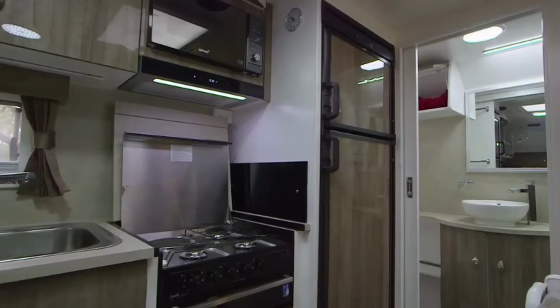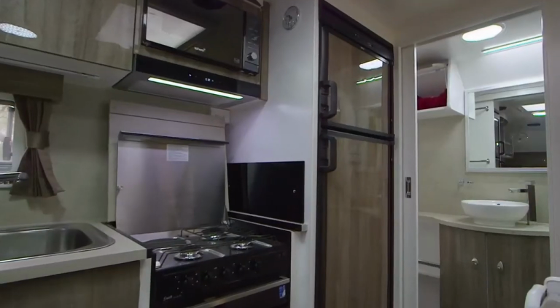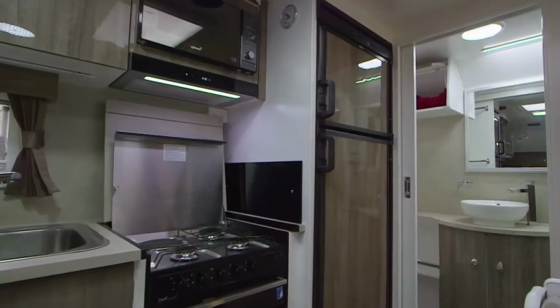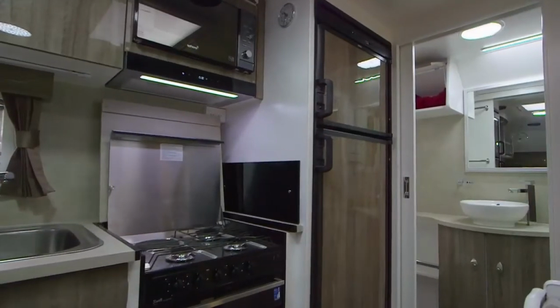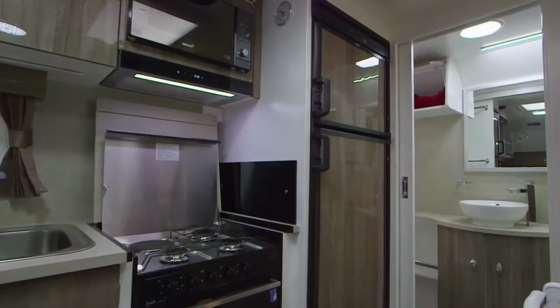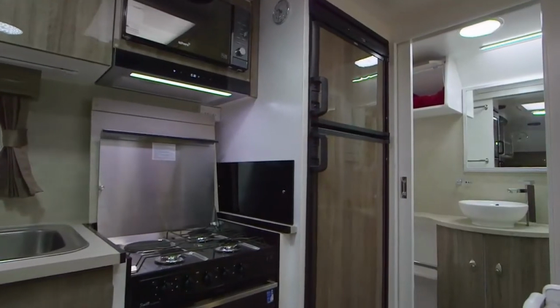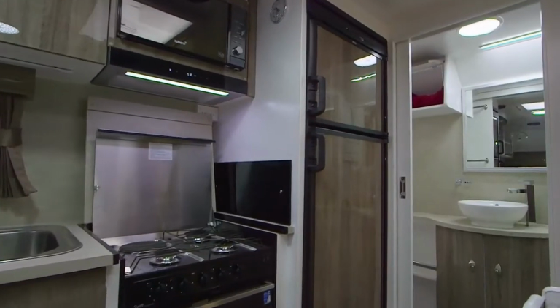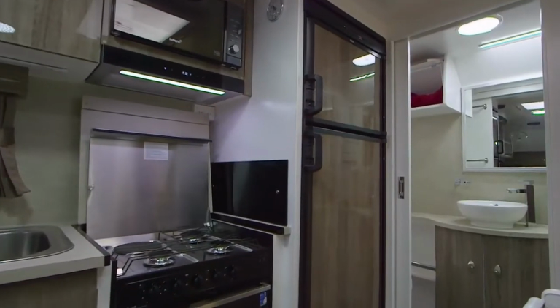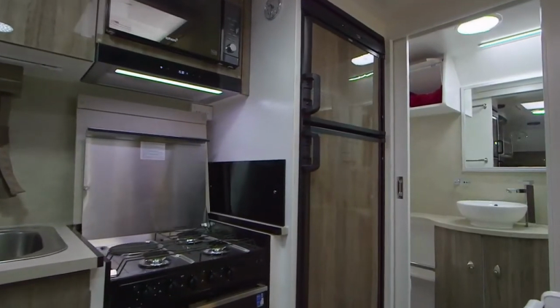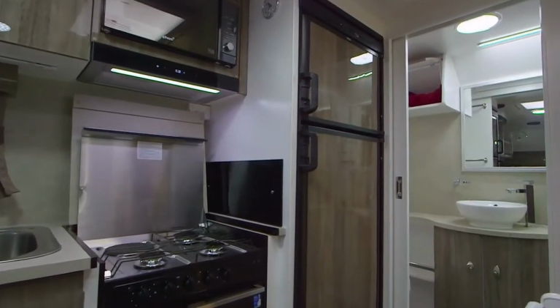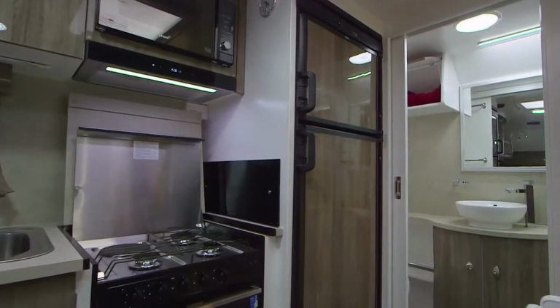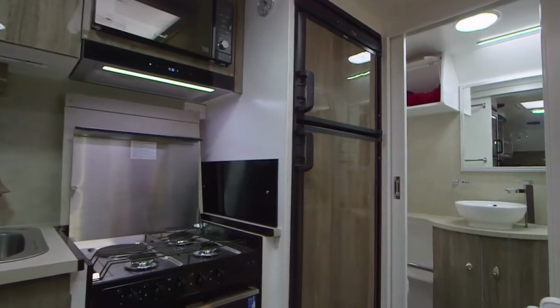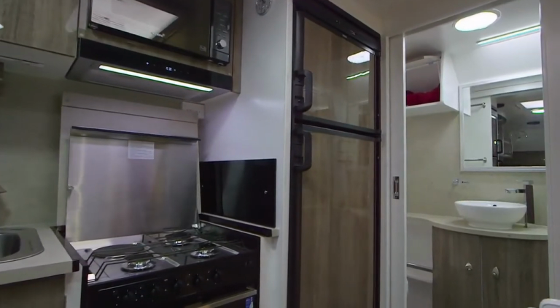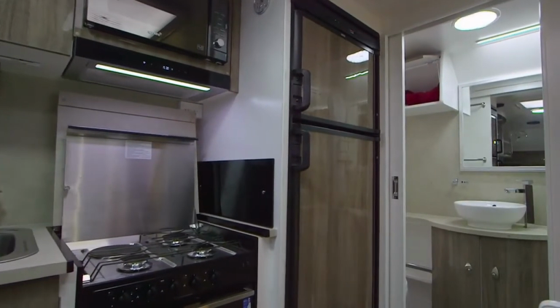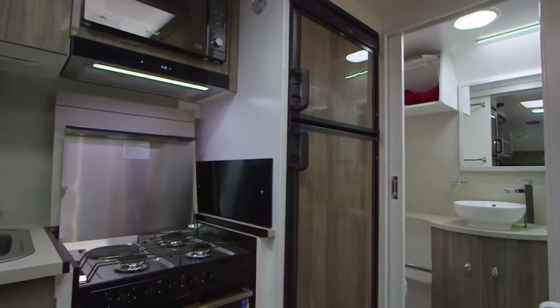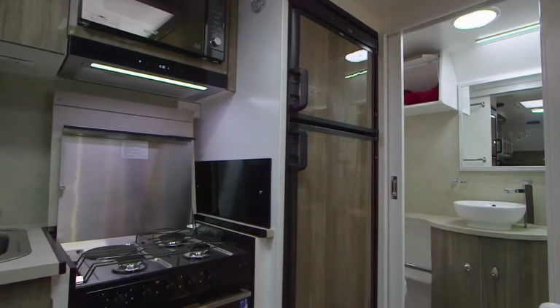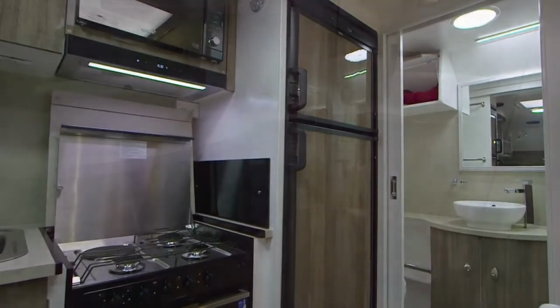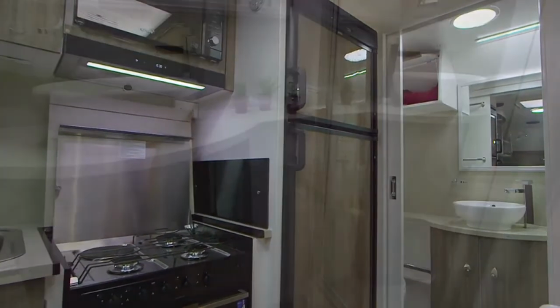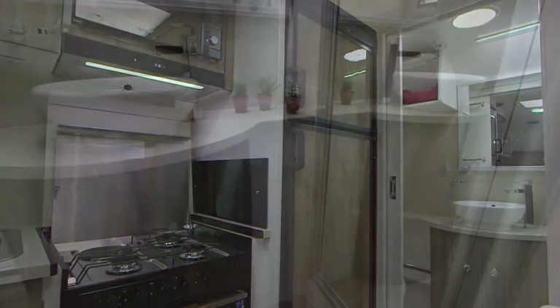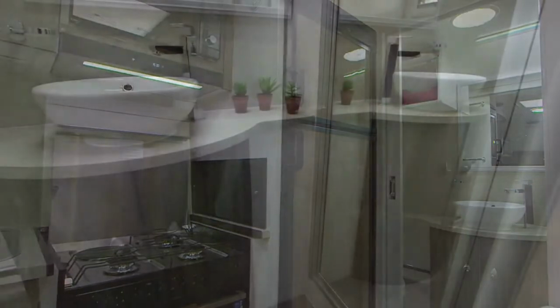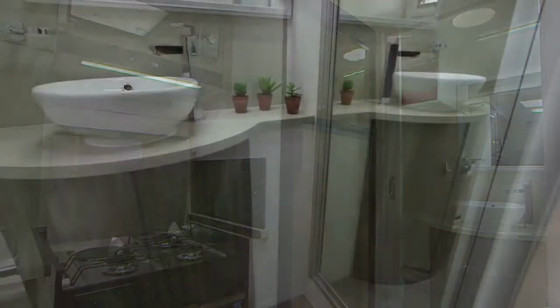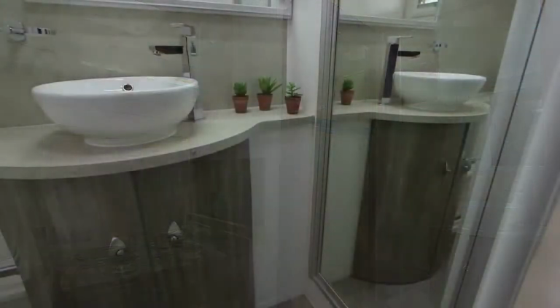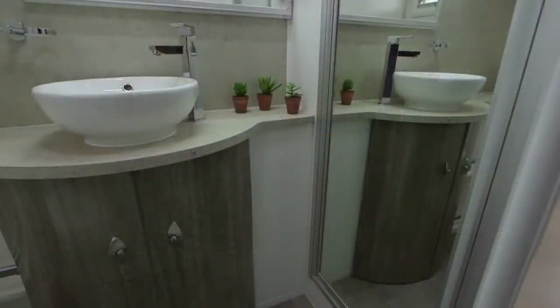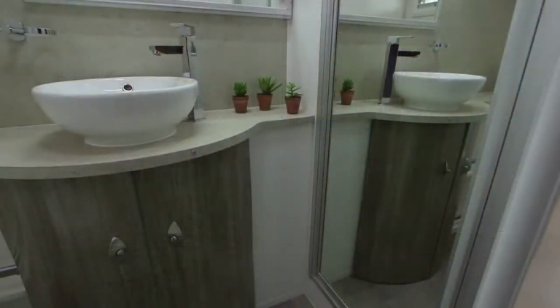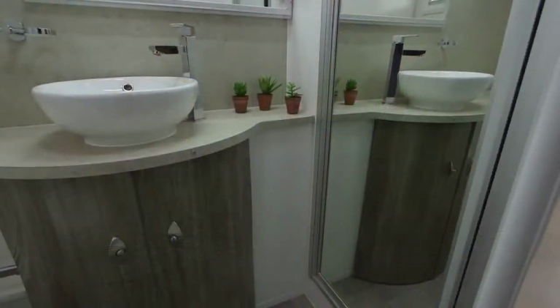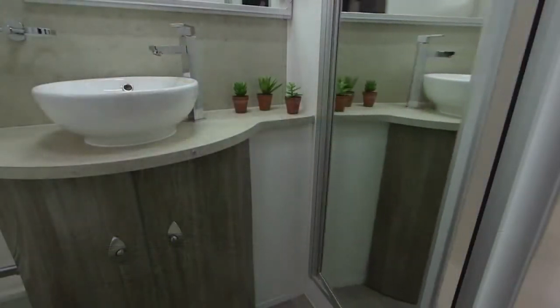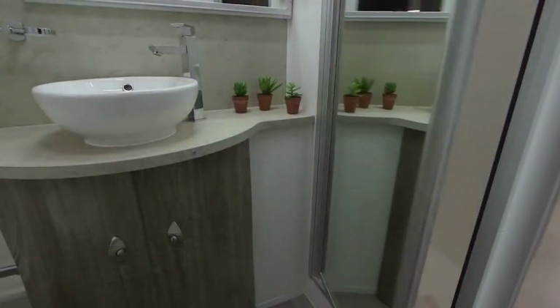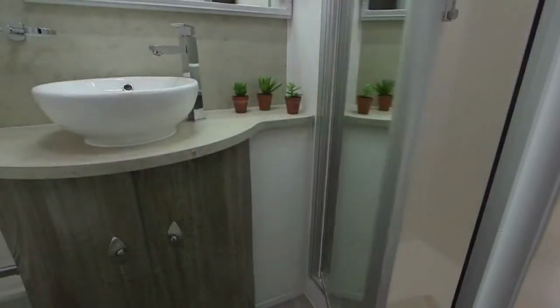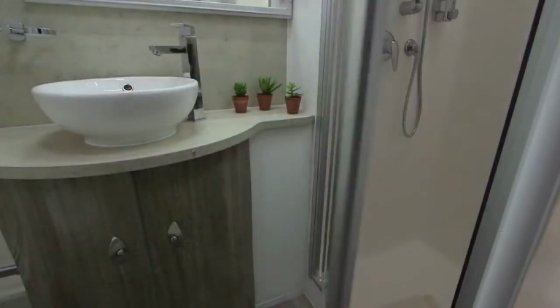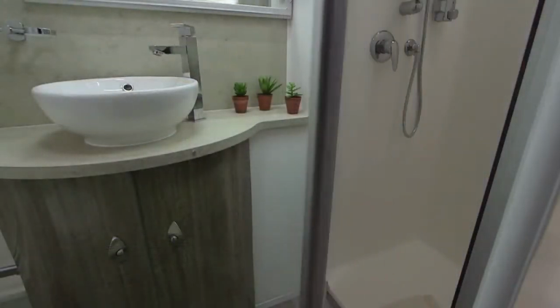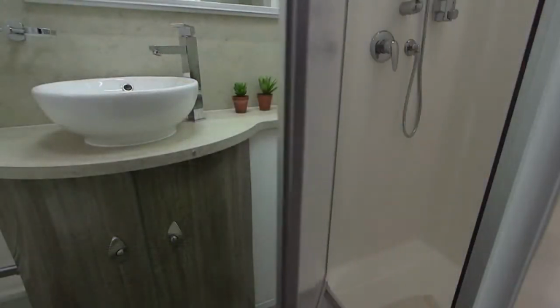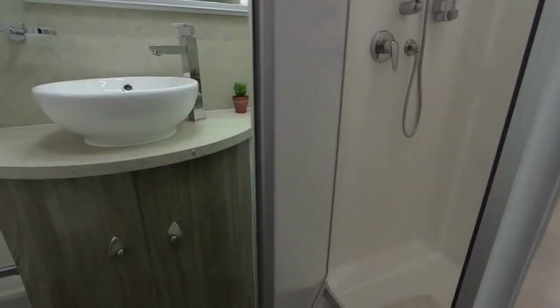For a van this size, it's got a great size ensuite, and the mirrored shower door is a really nice touch.